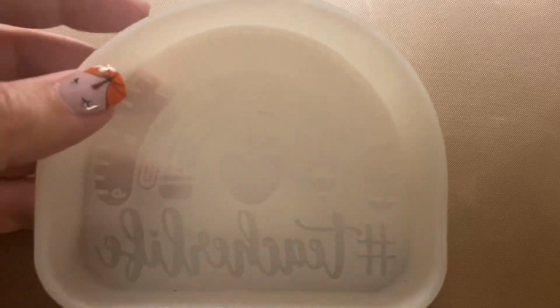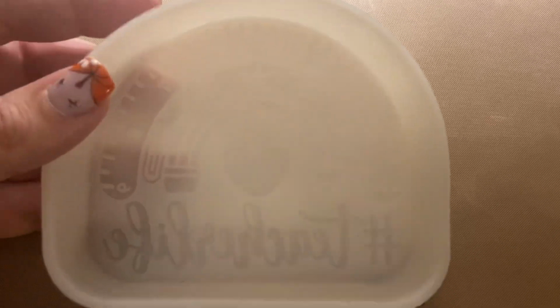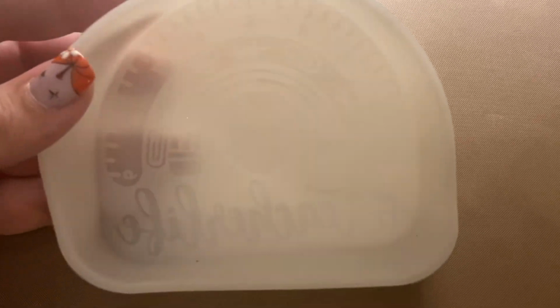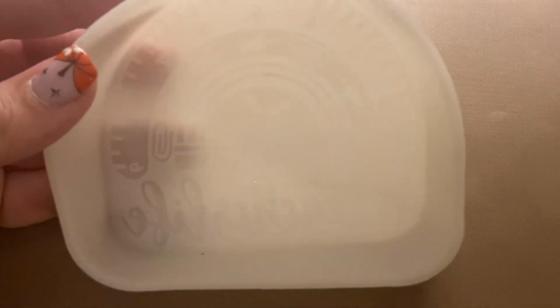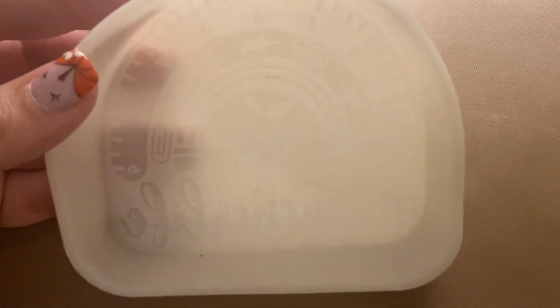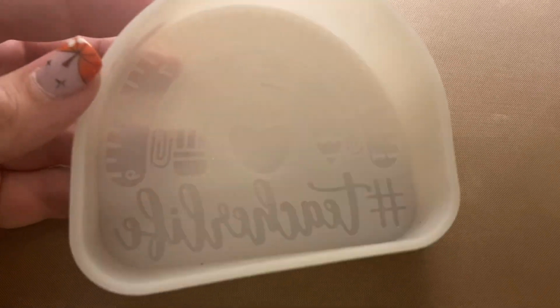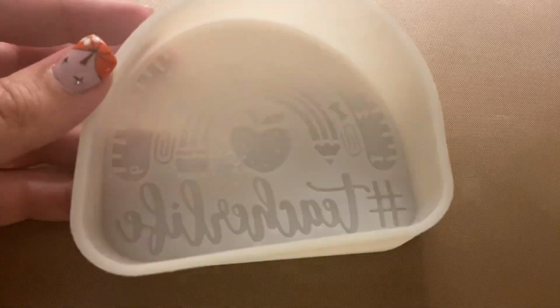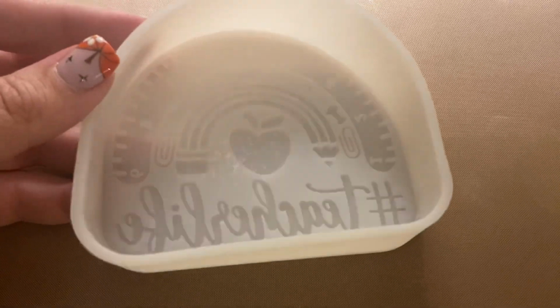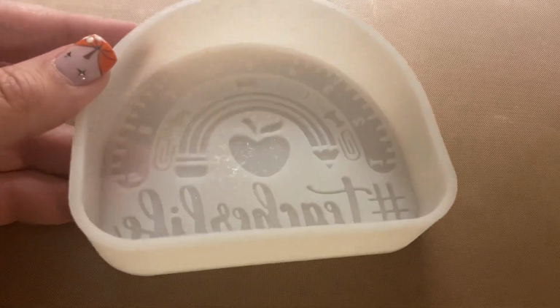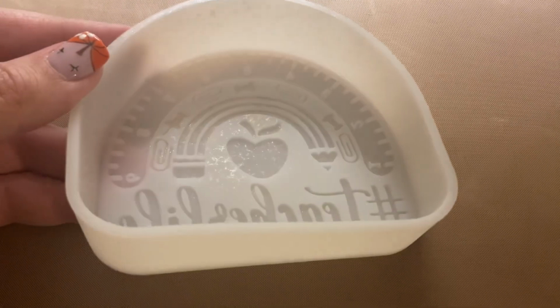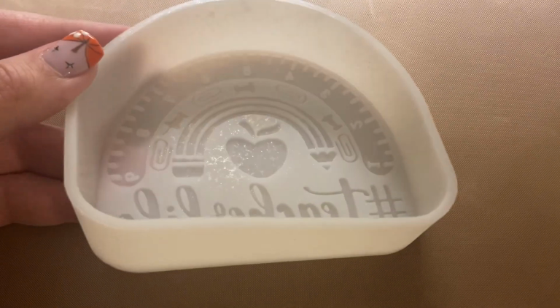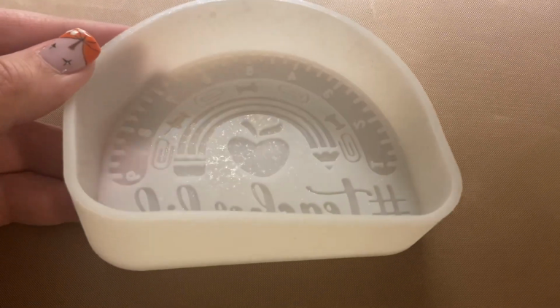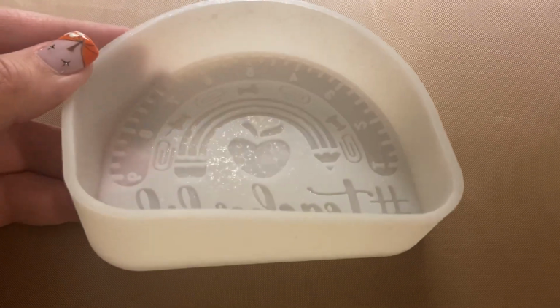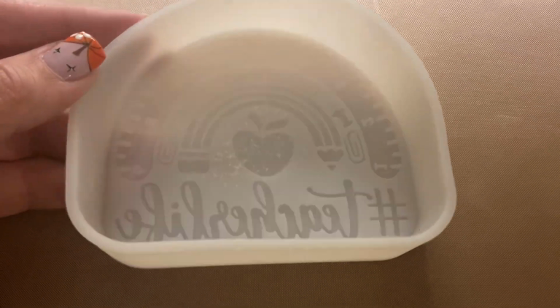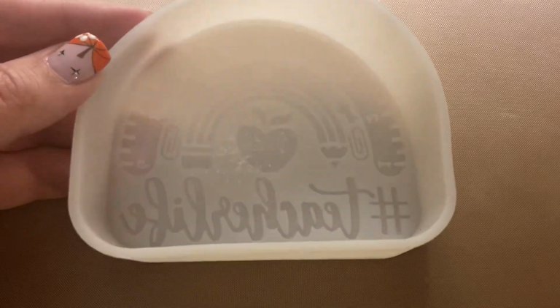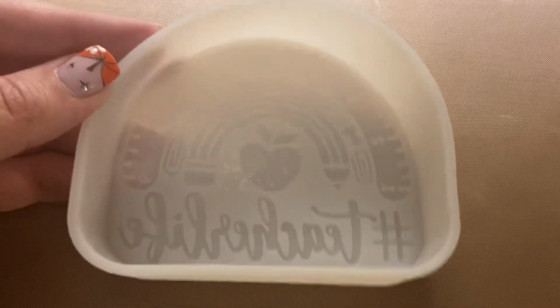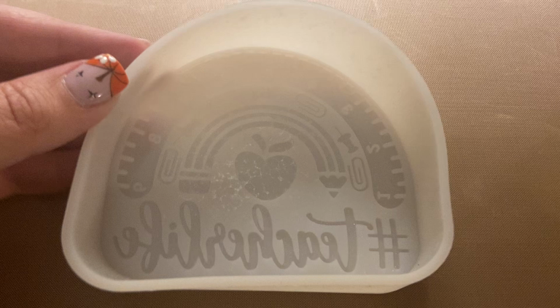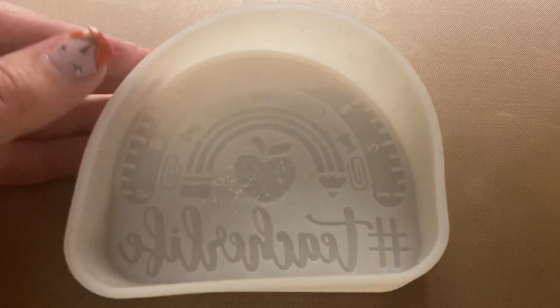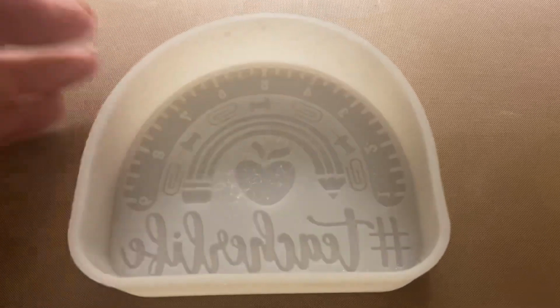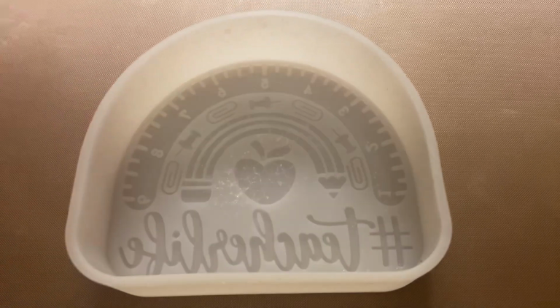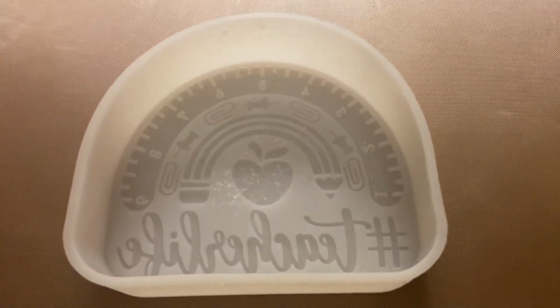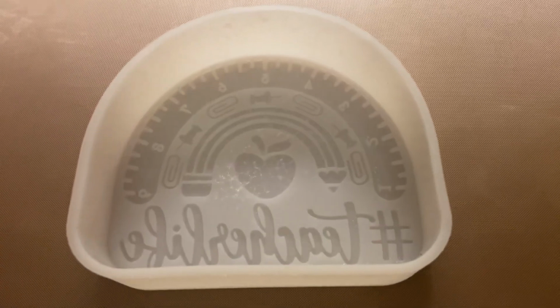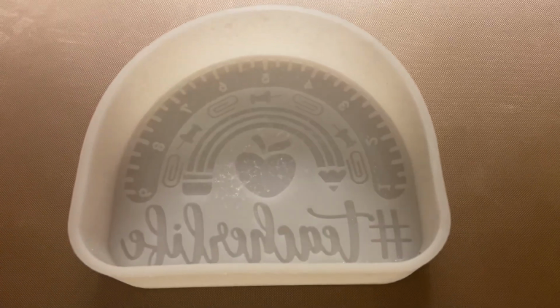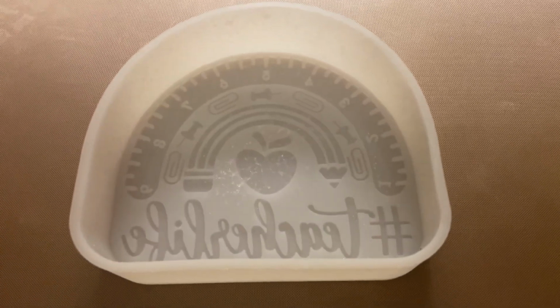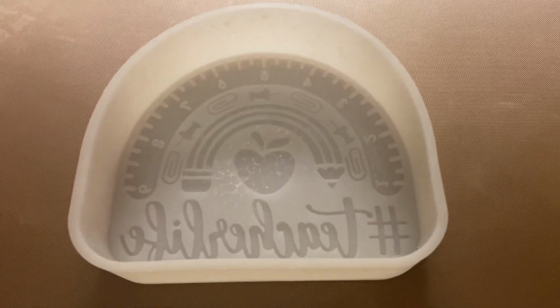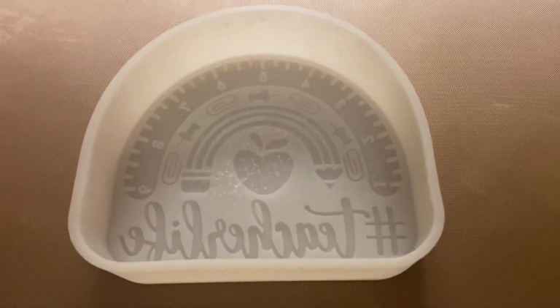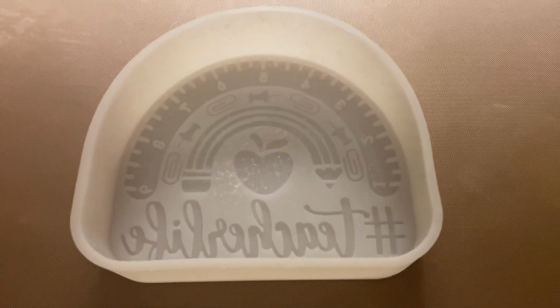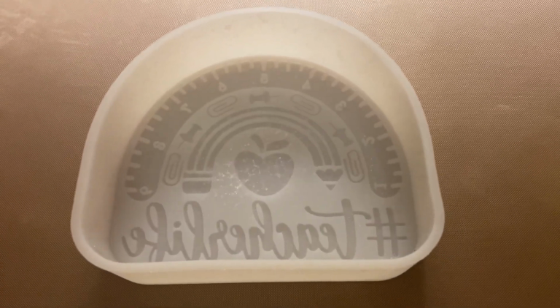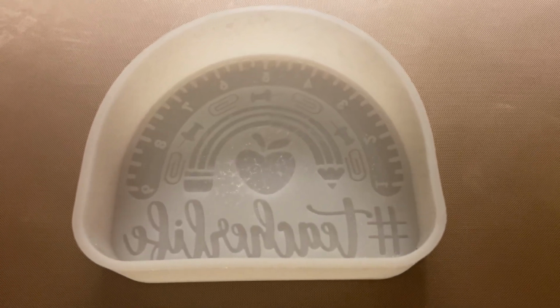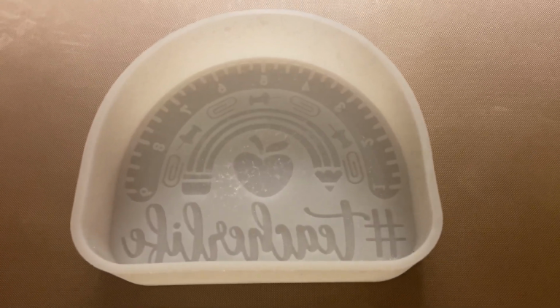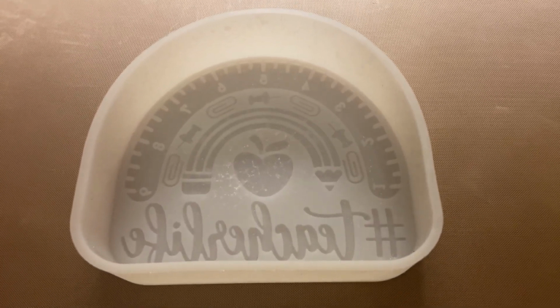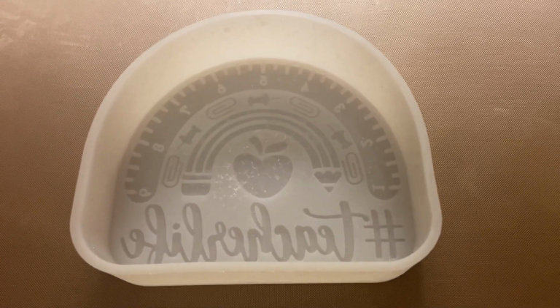I use this a lot for making freshies and it's really cute. I love it — thank you for watching!